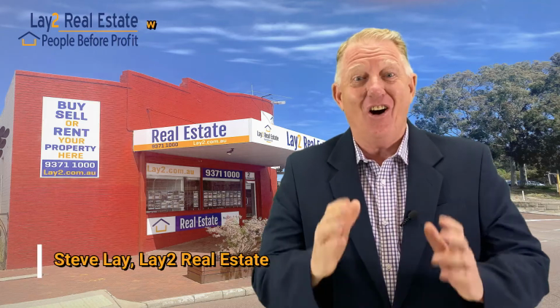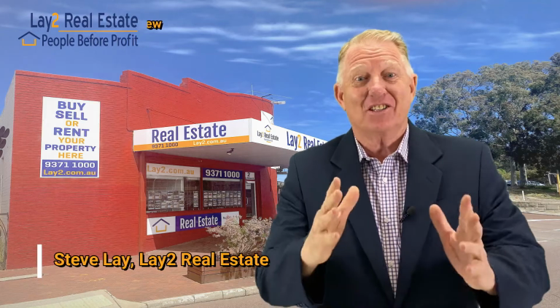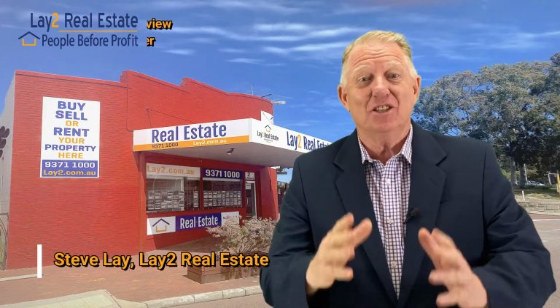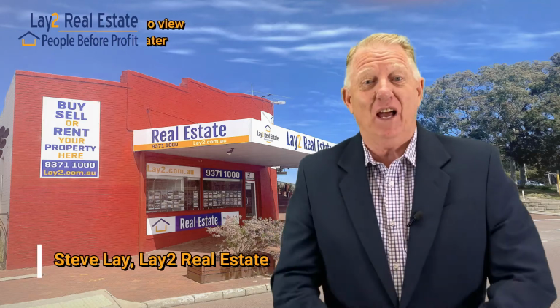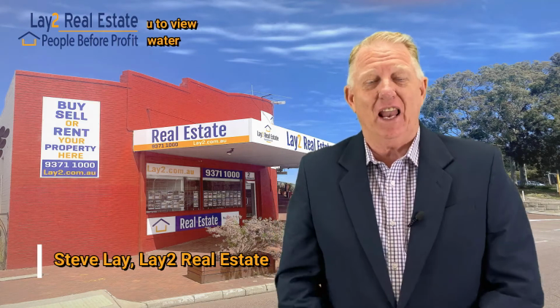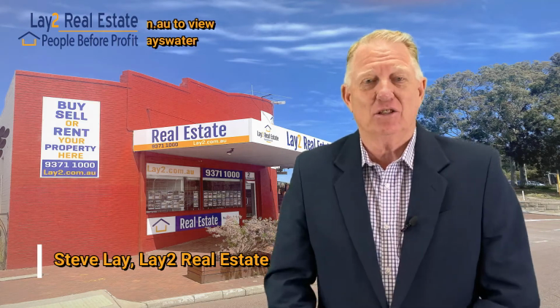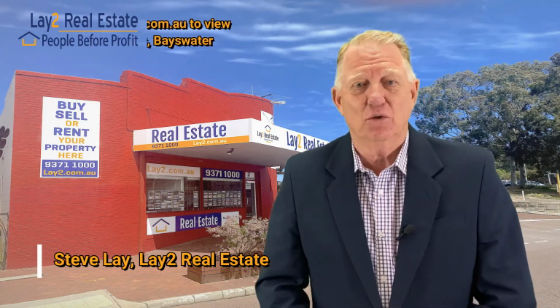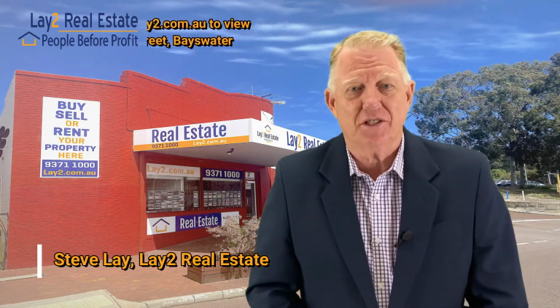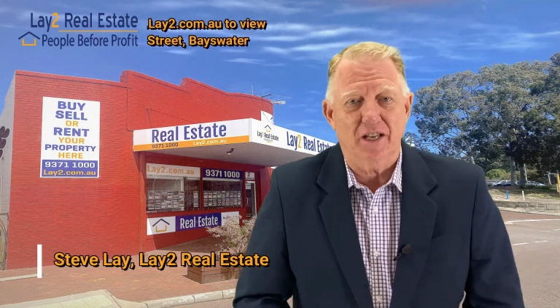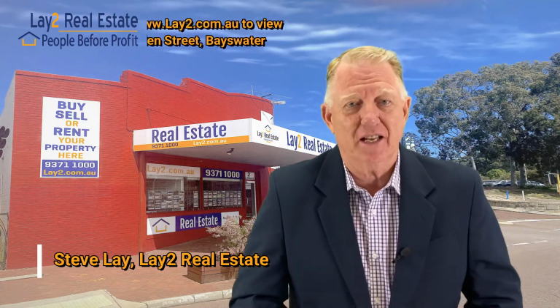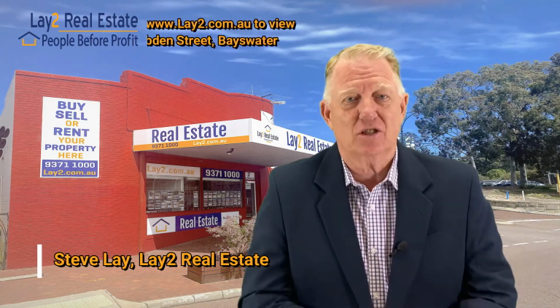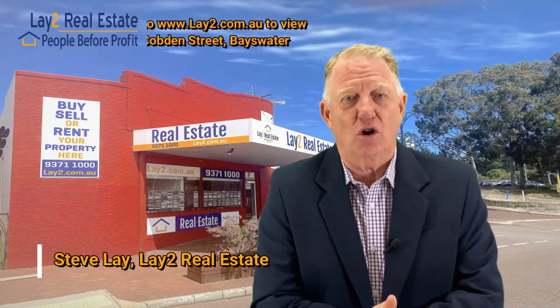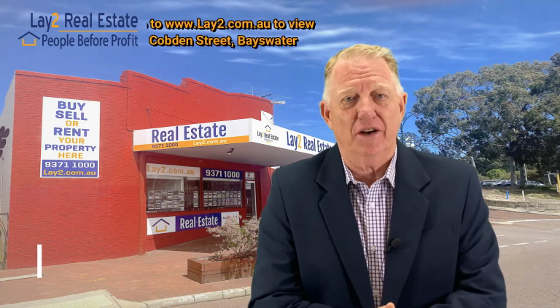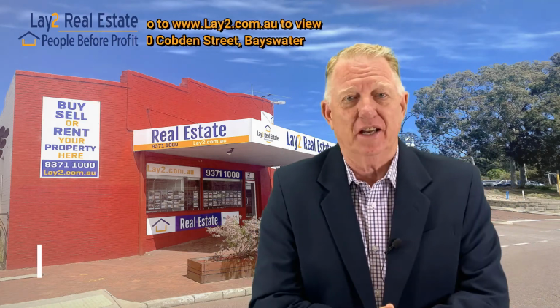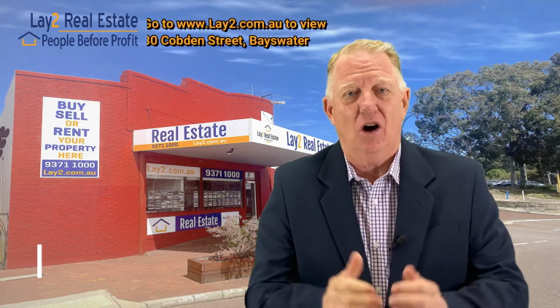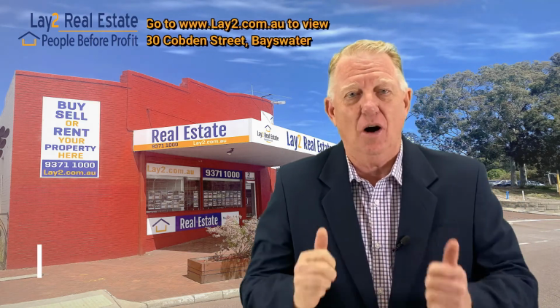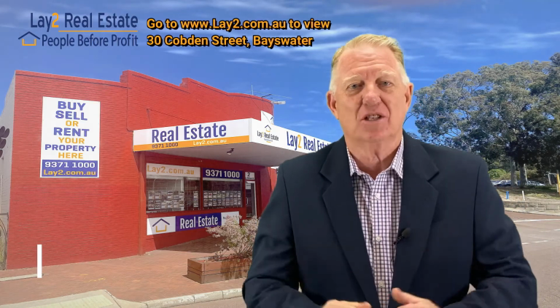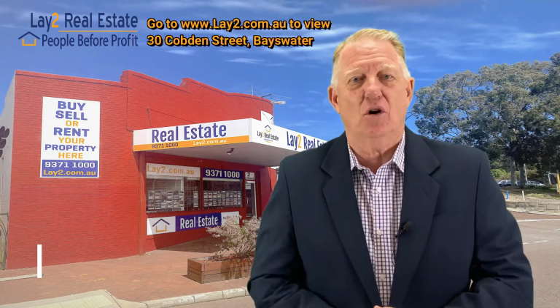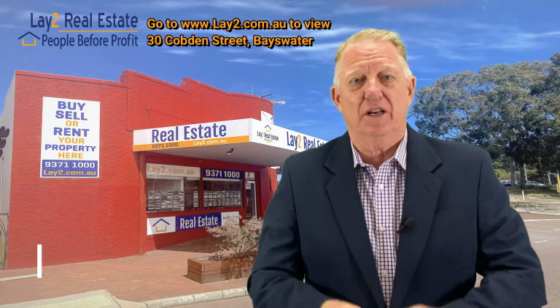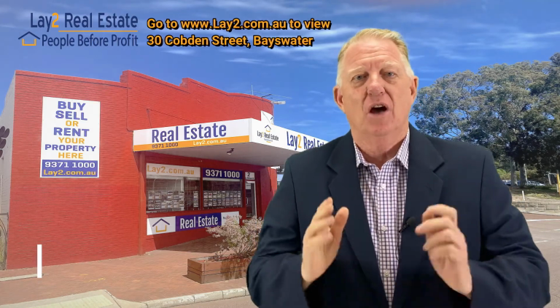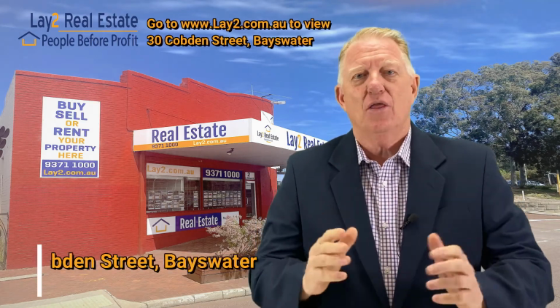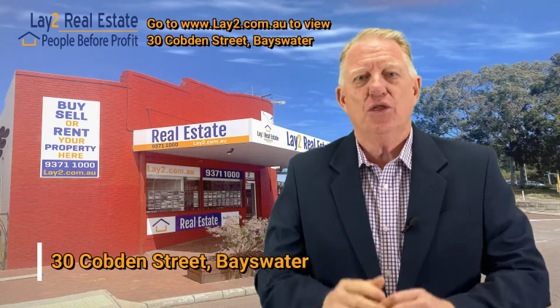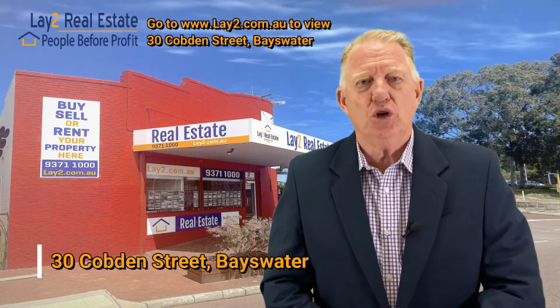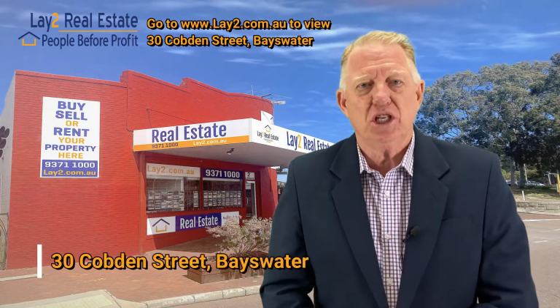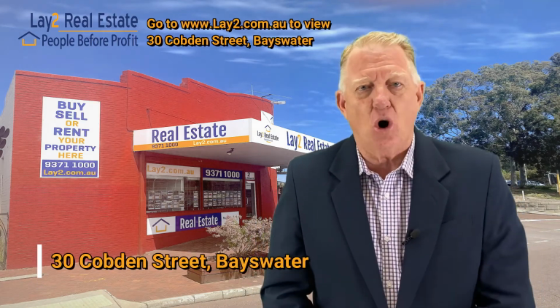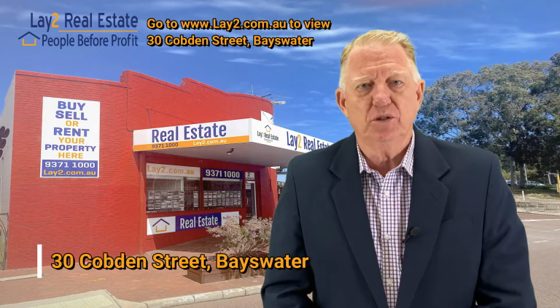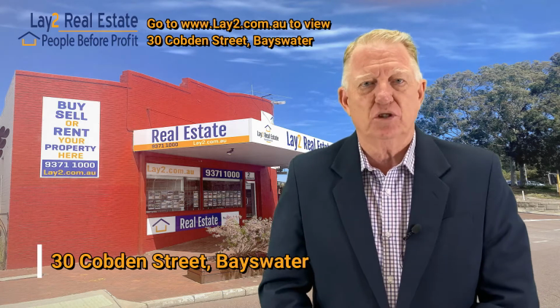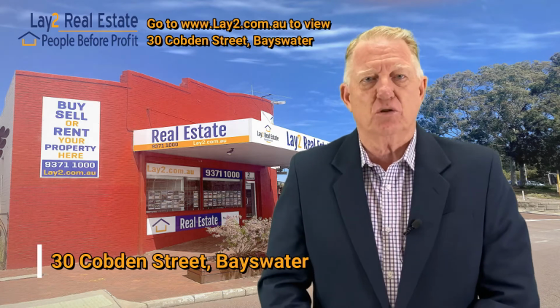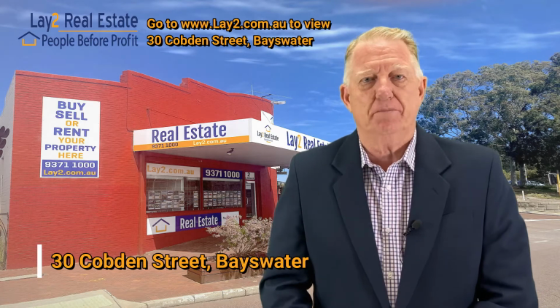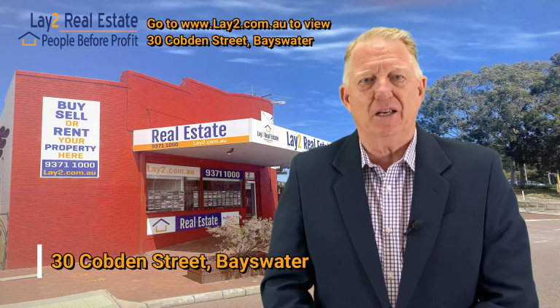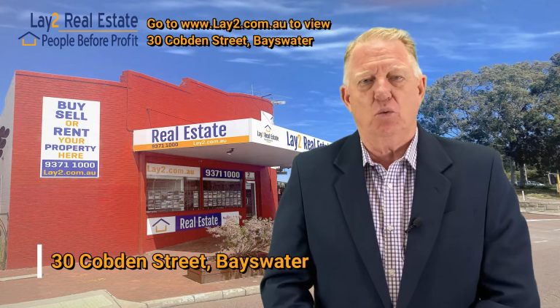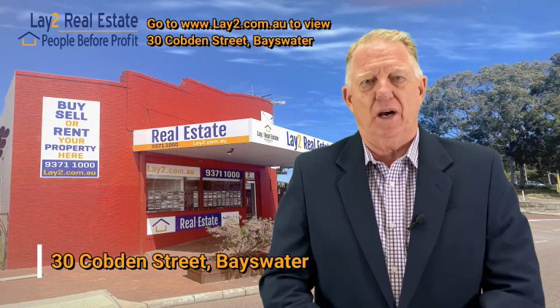Hi, Steve Lay, Lay2 Real Estate. Exciting, I'm excited. 30 Cobden Street, Bayswater.